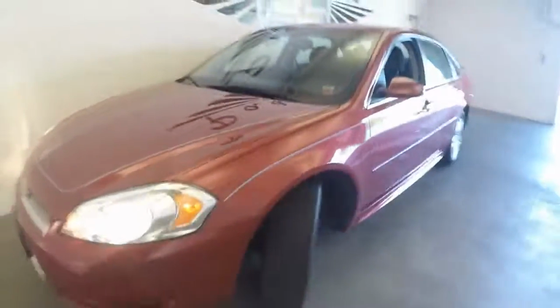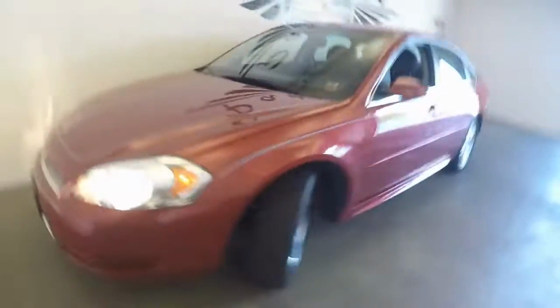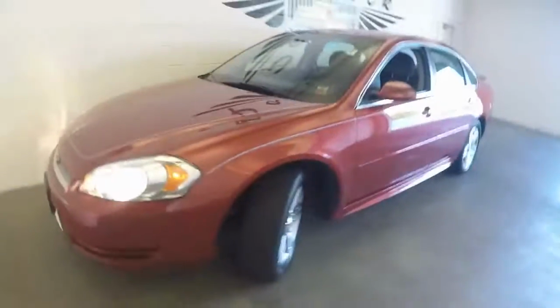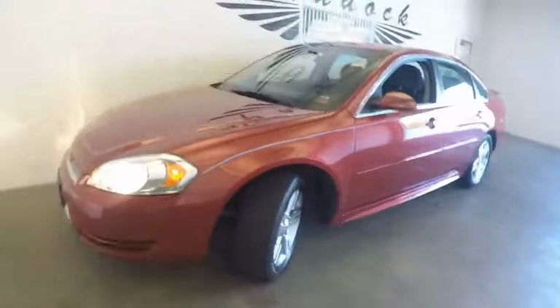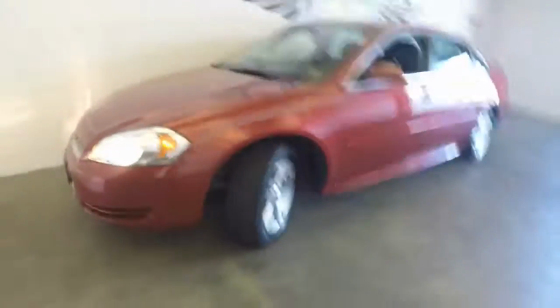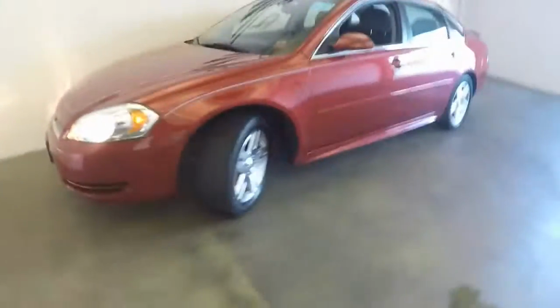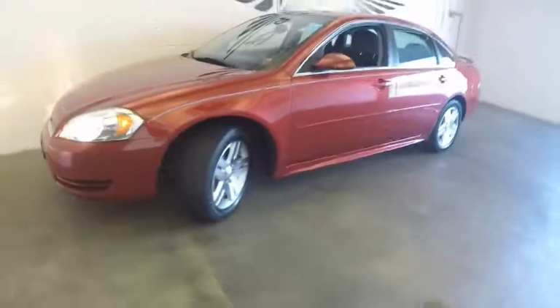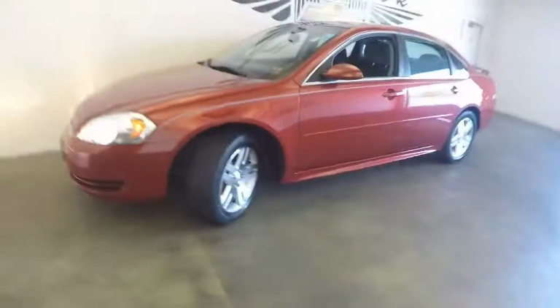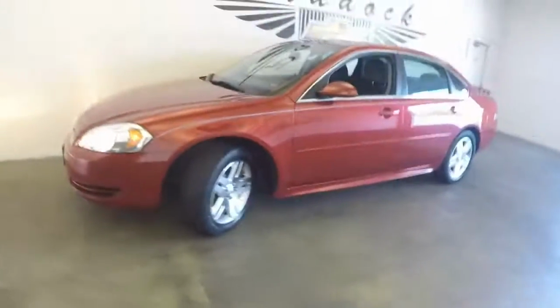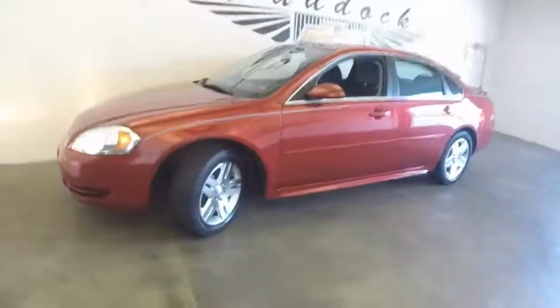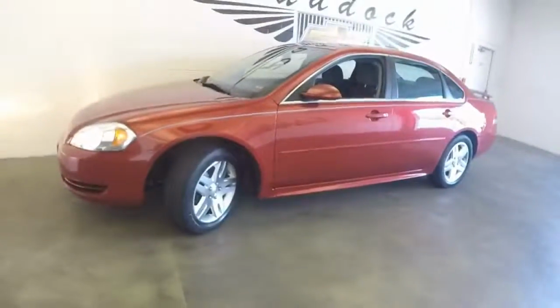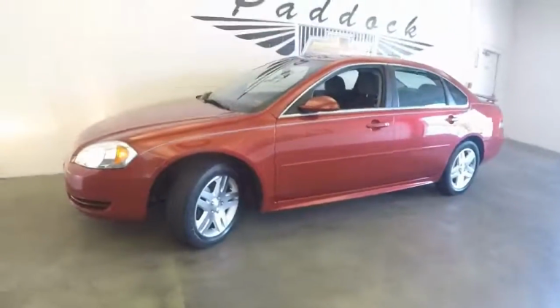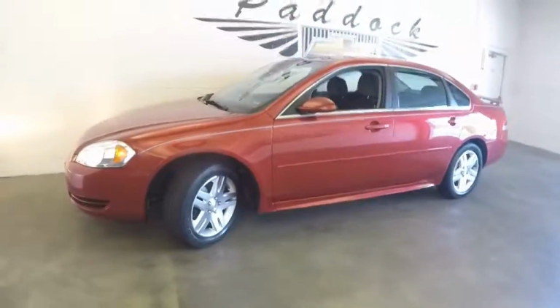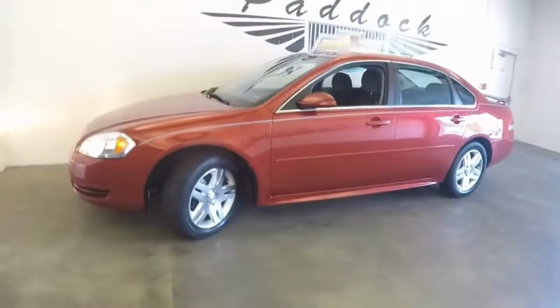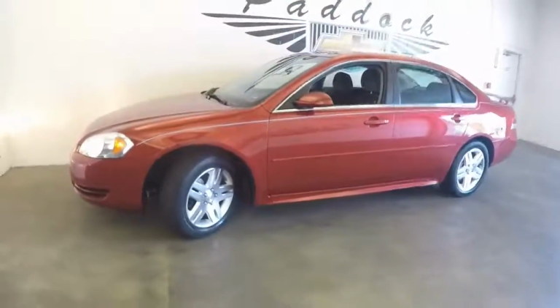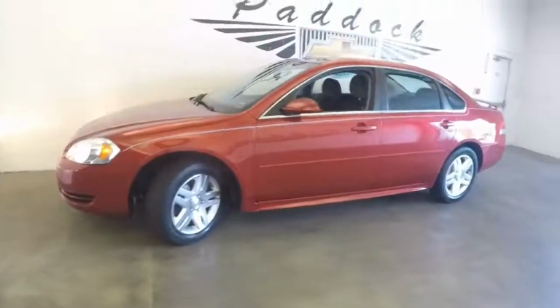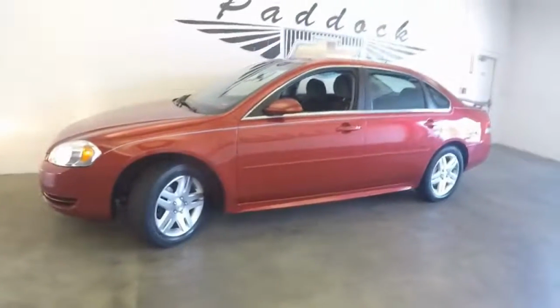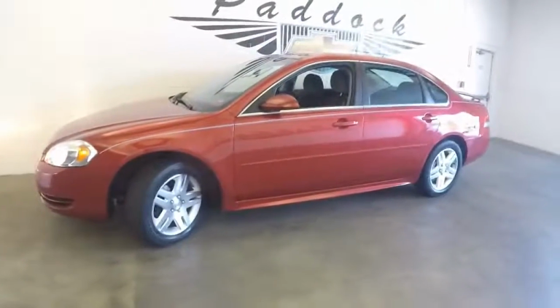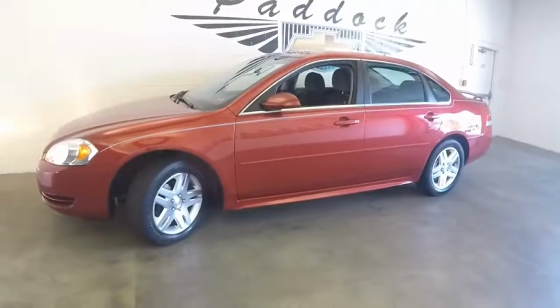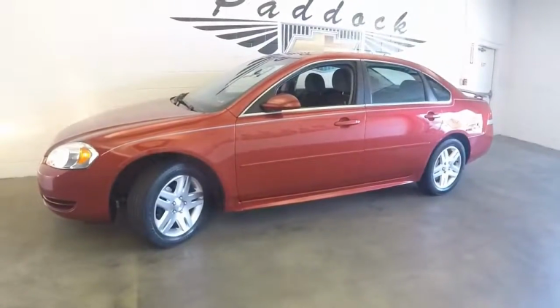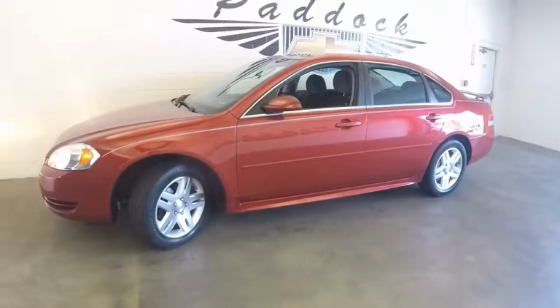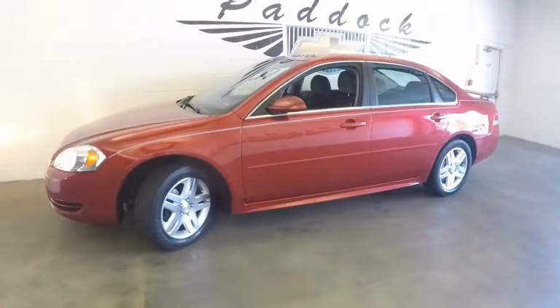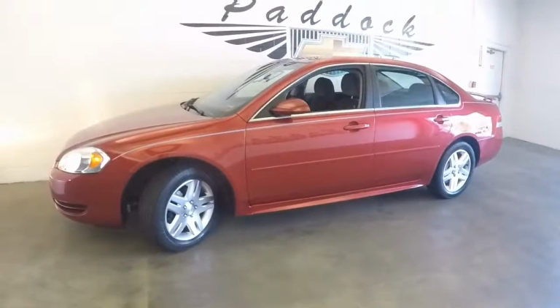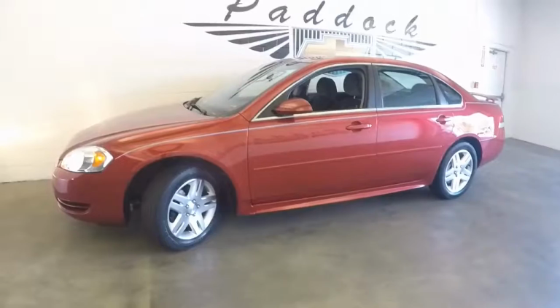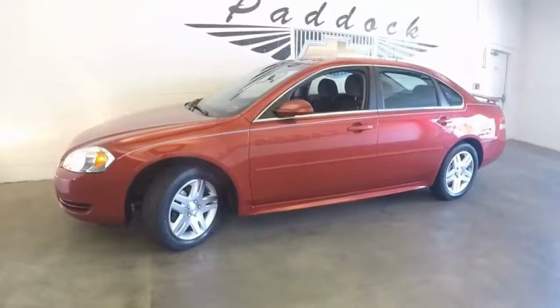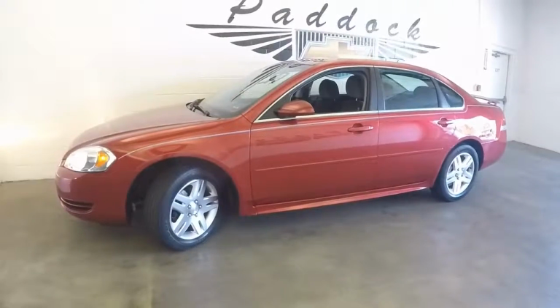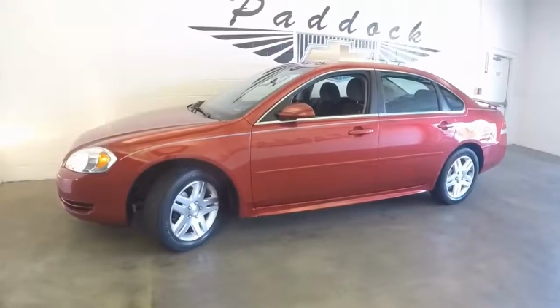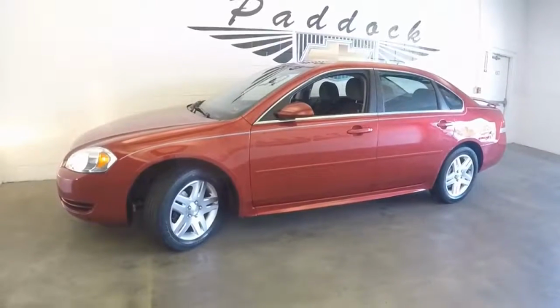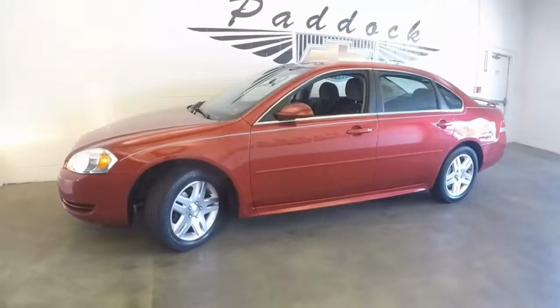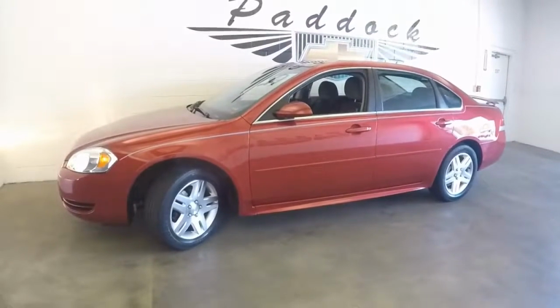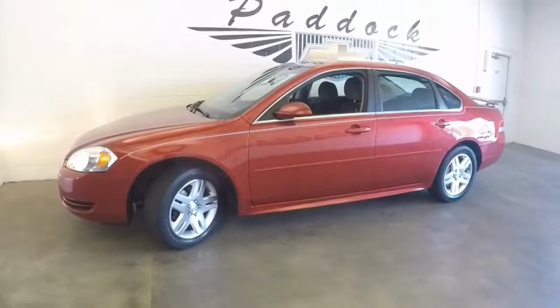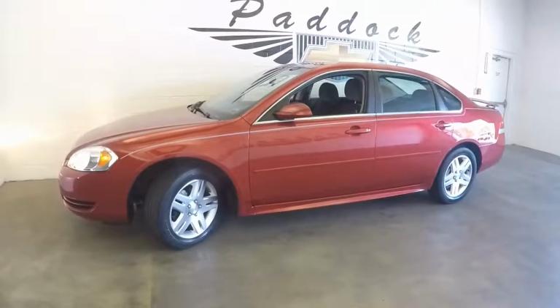If you want to find out more about this Impala, give us a call at 876-0945.